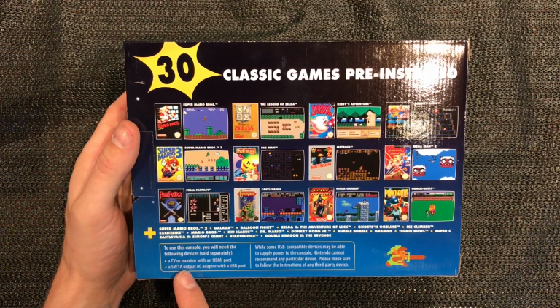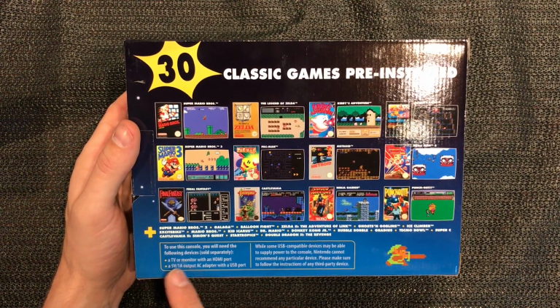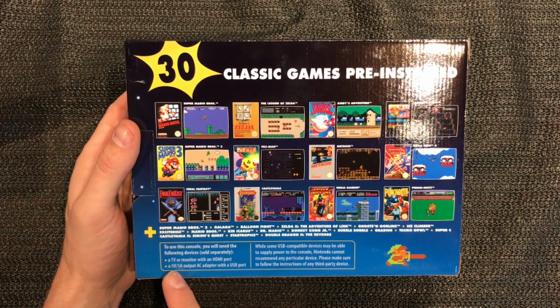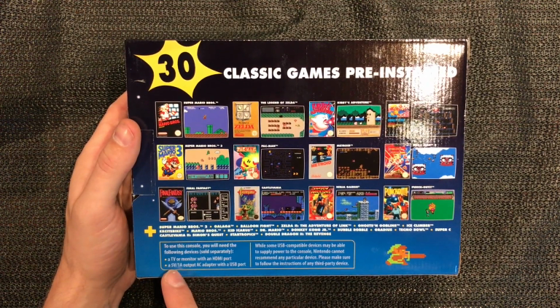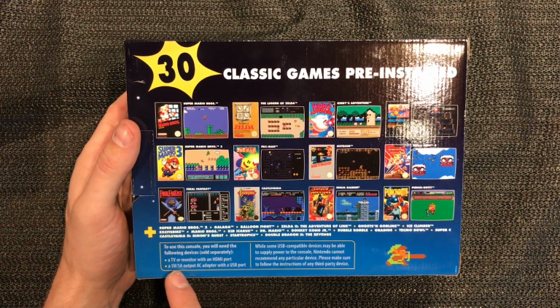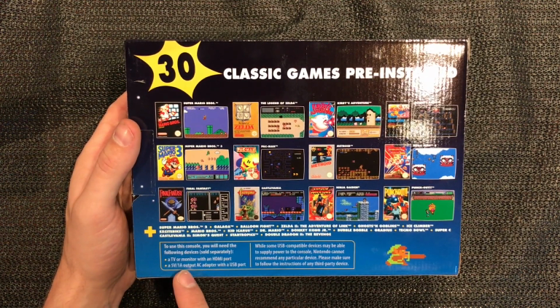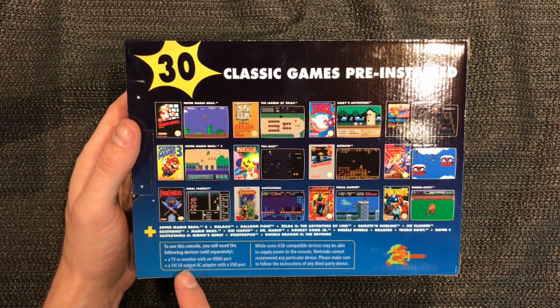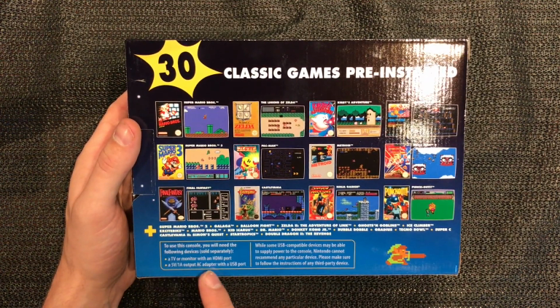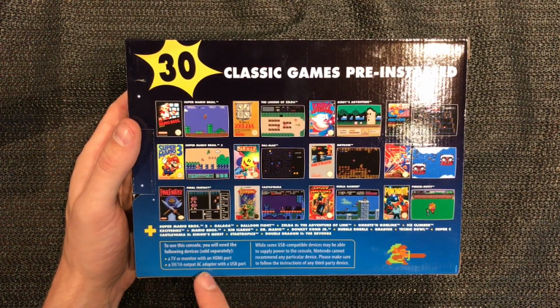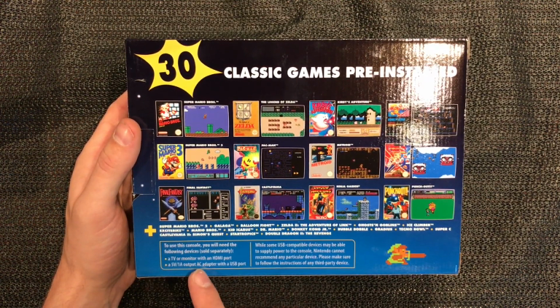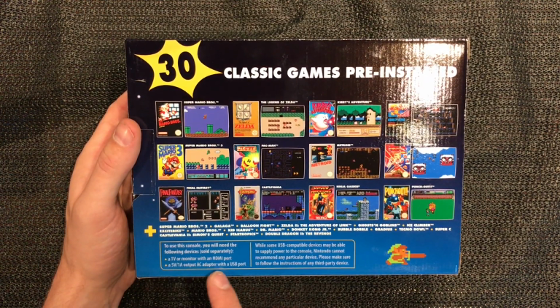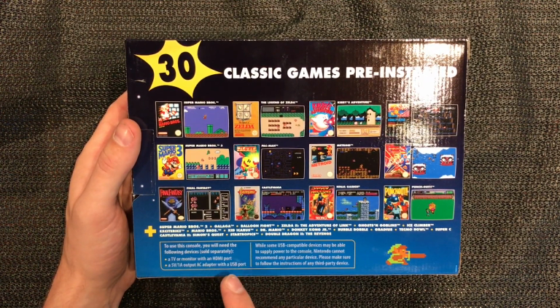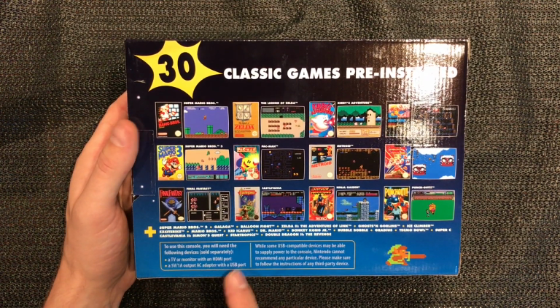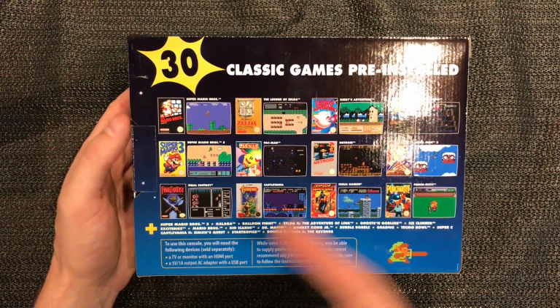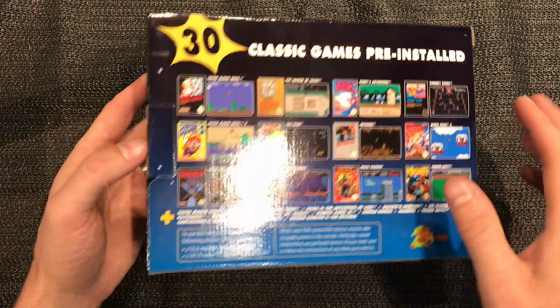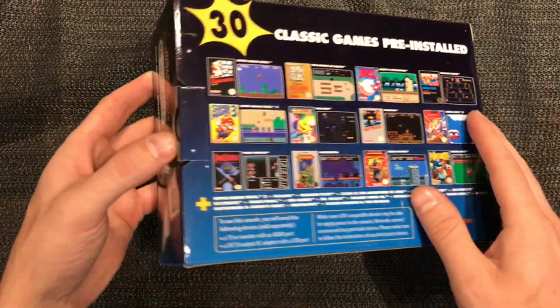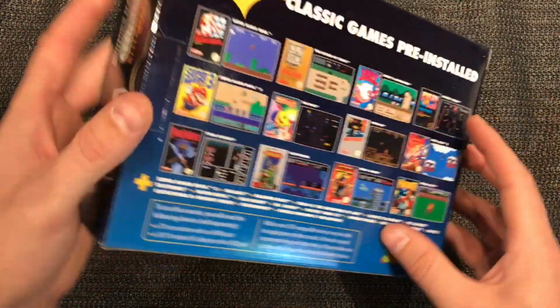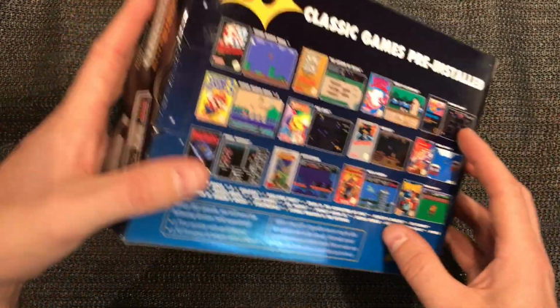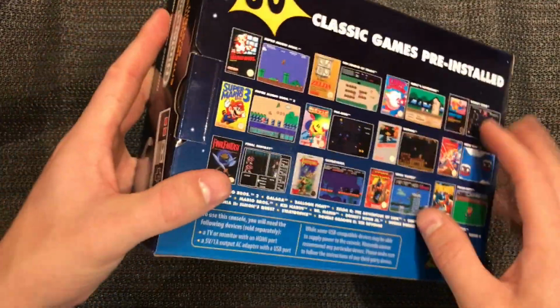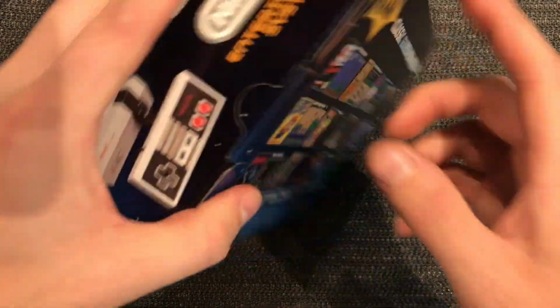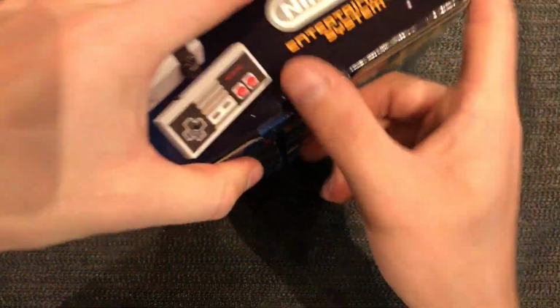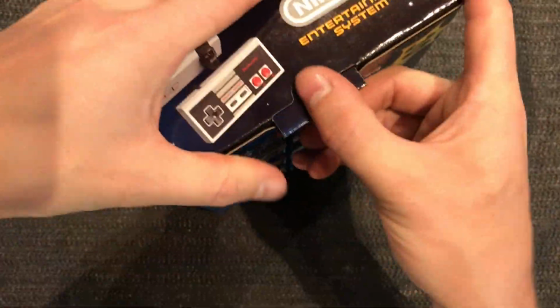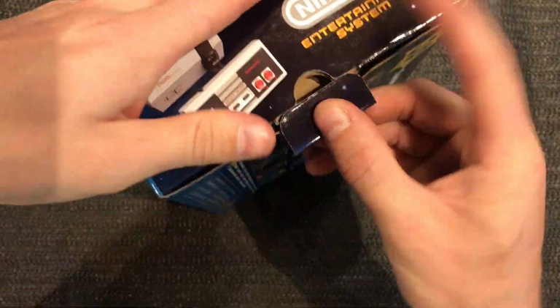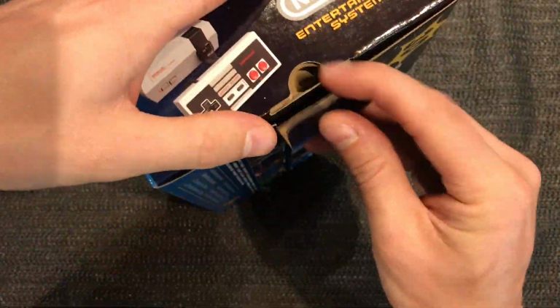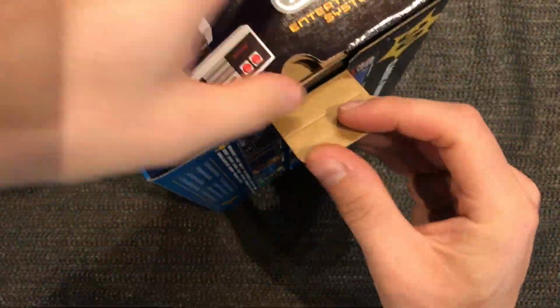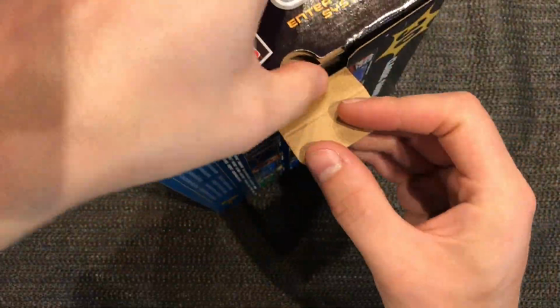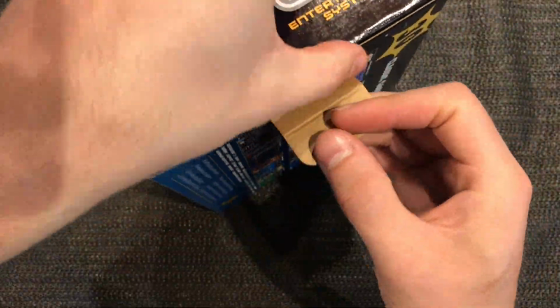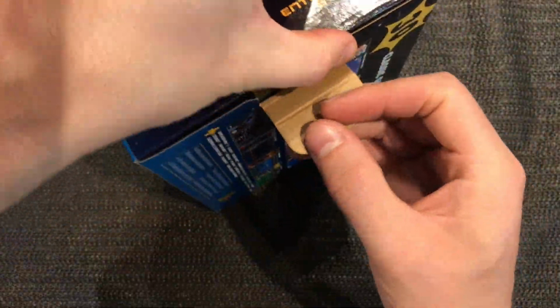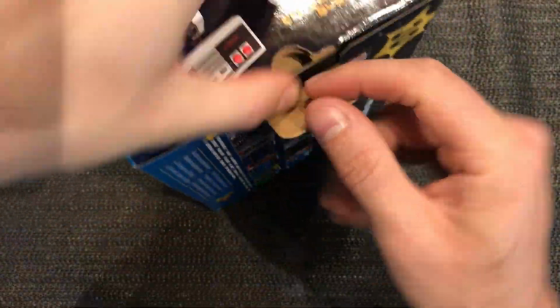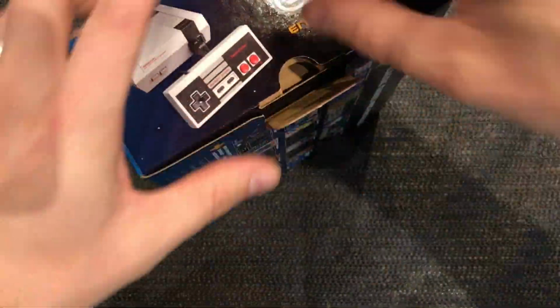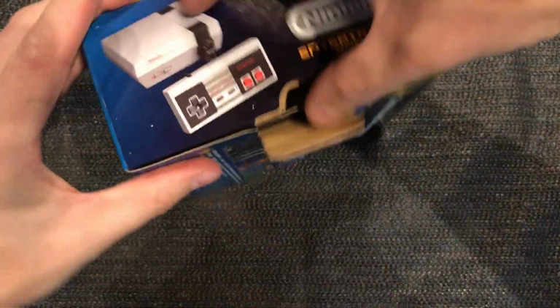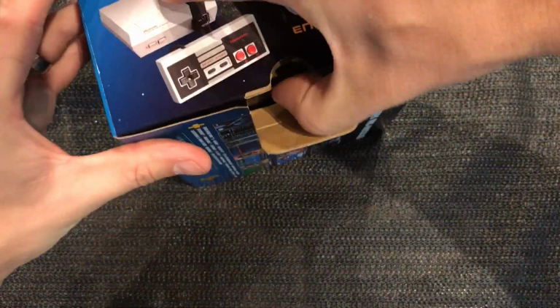Five volts, one amp - yeah, like an iPhone charger or something. Cool, let's open this up carefully.